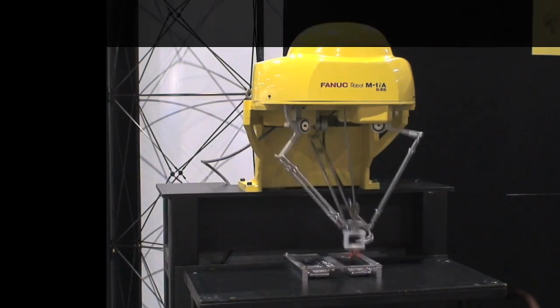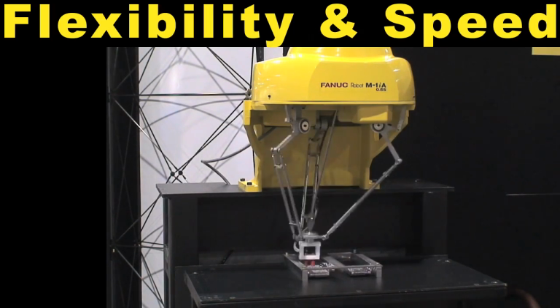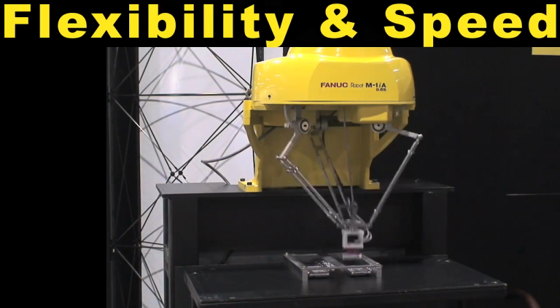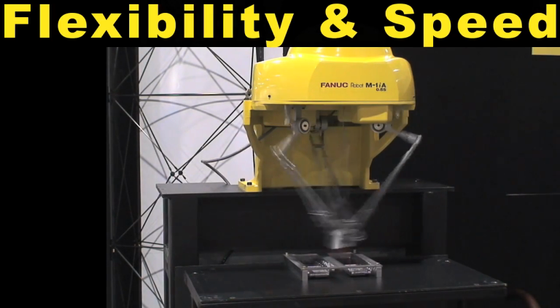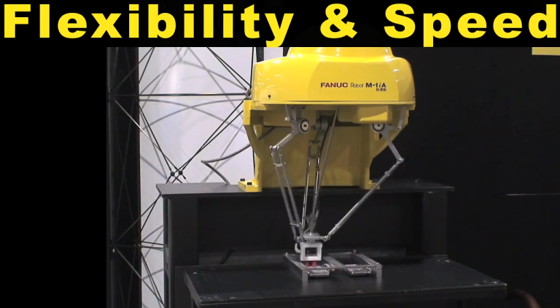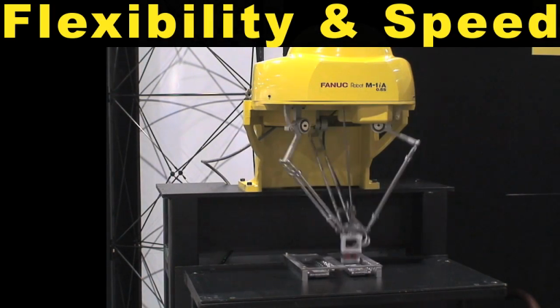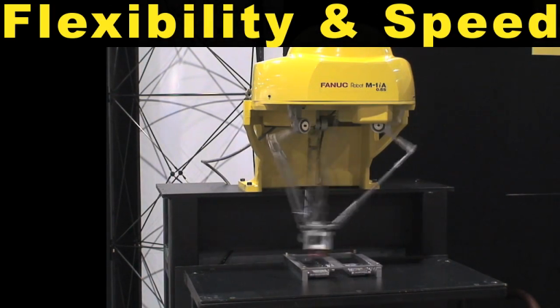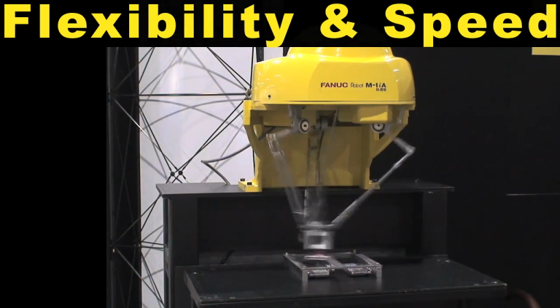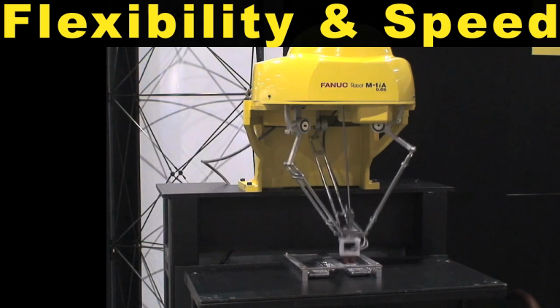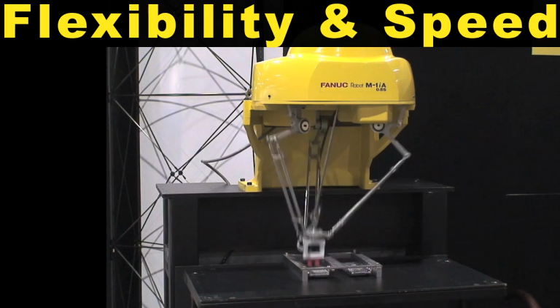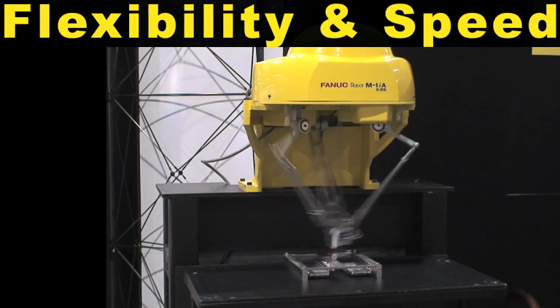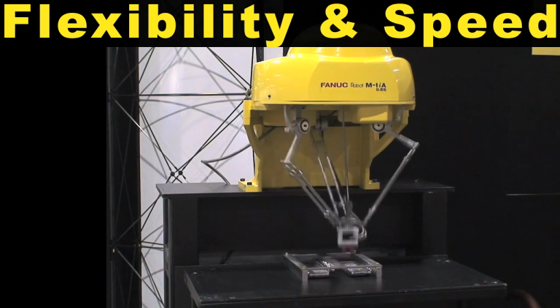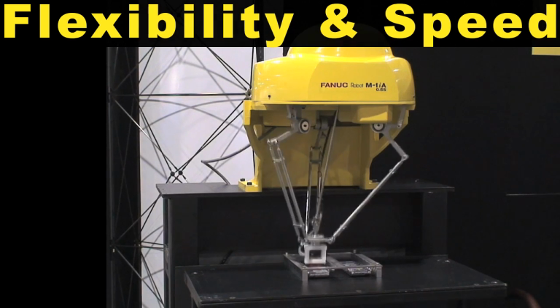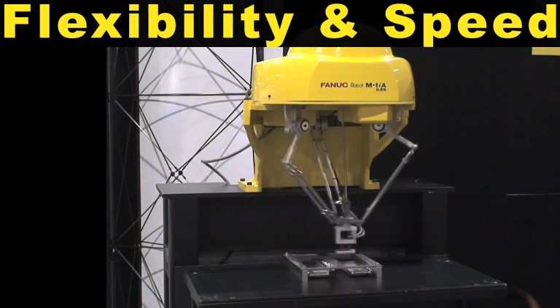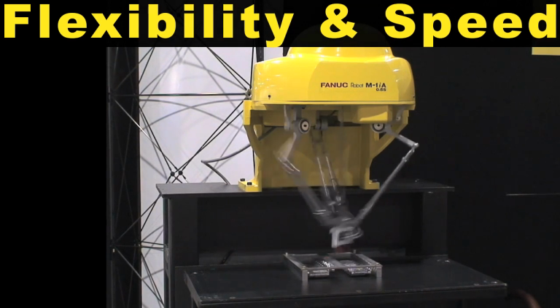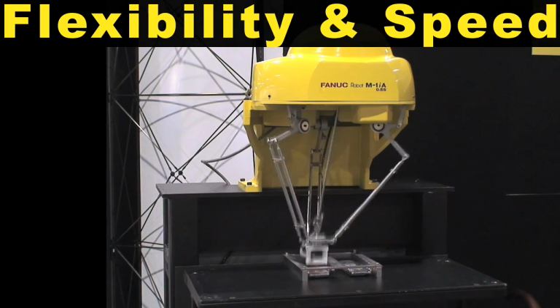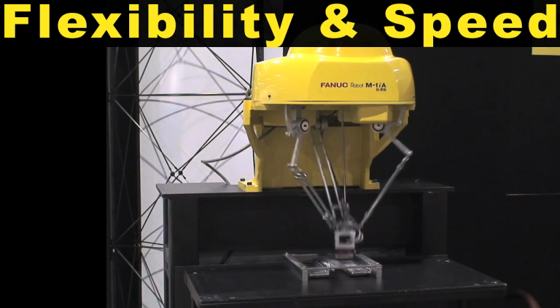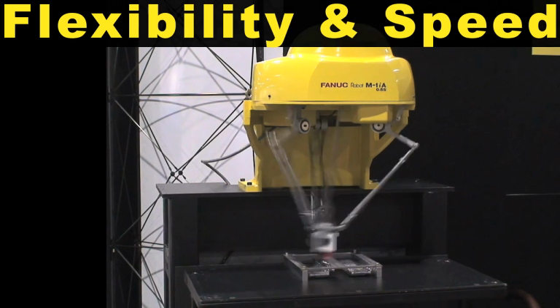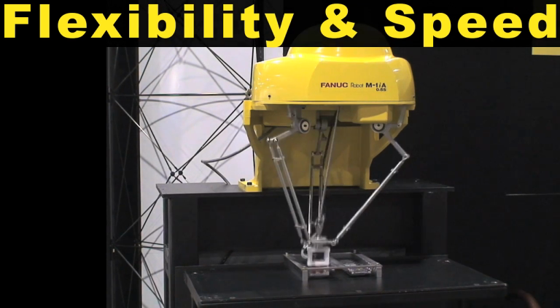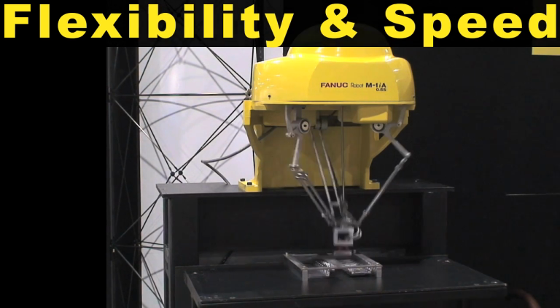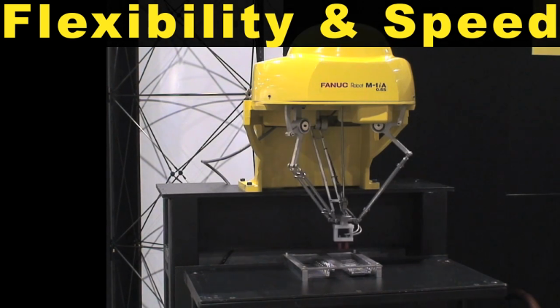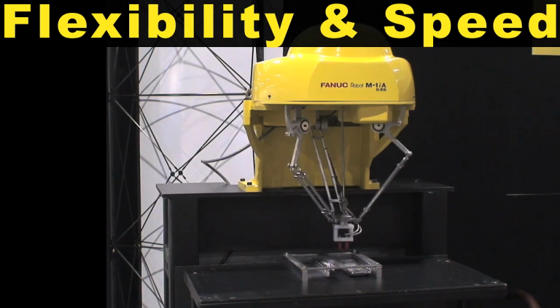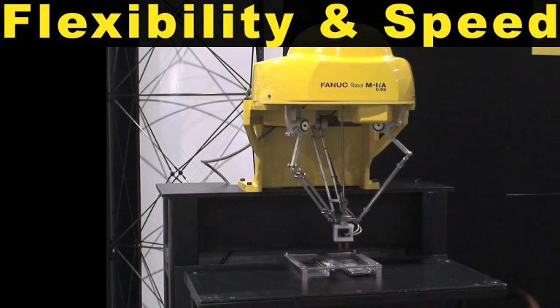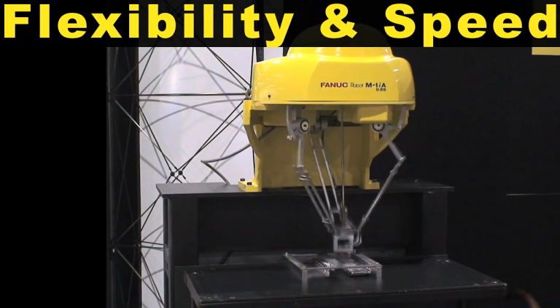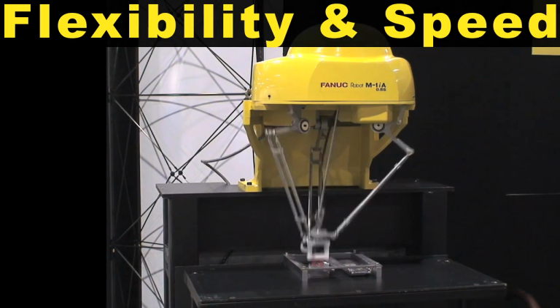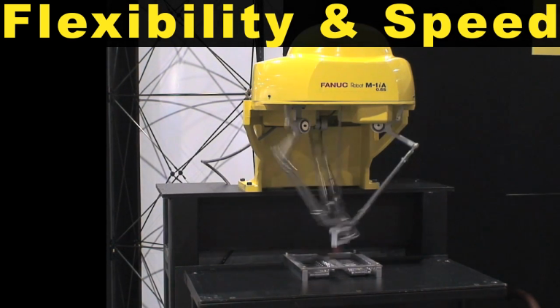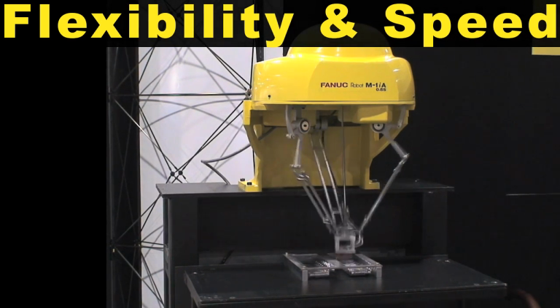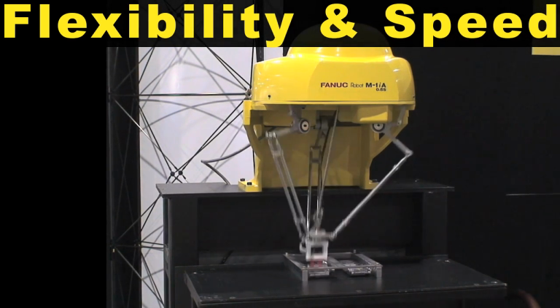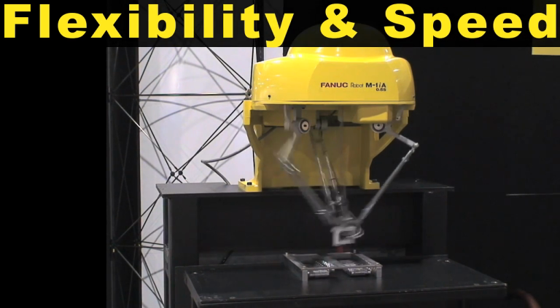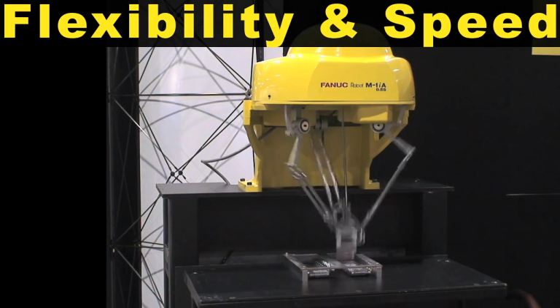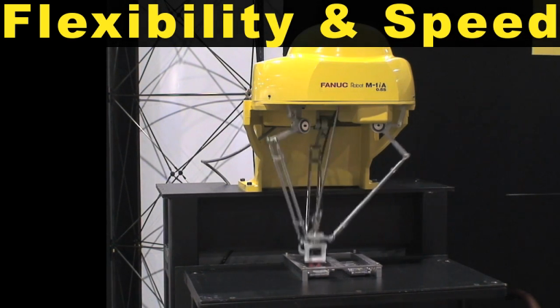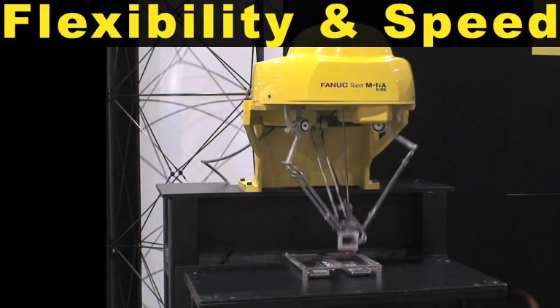The FANUC M1IA's flexibility and speed far exceed the capabilities of other scary type robots.